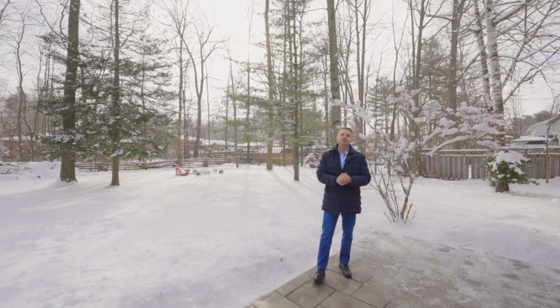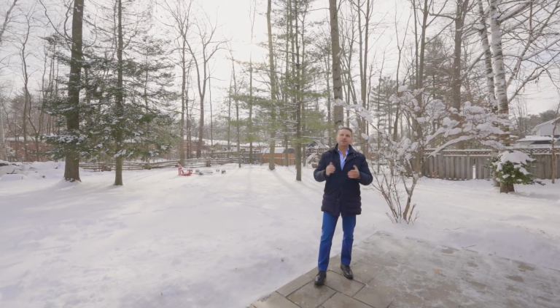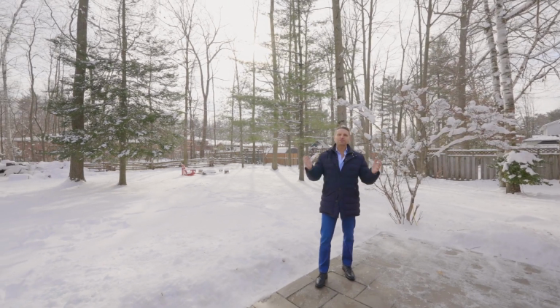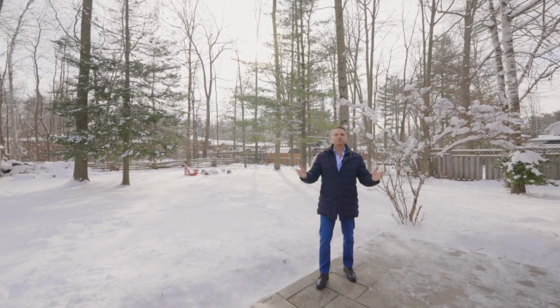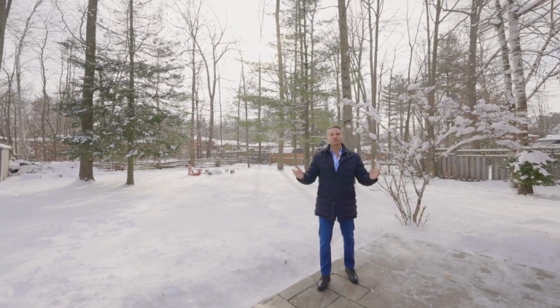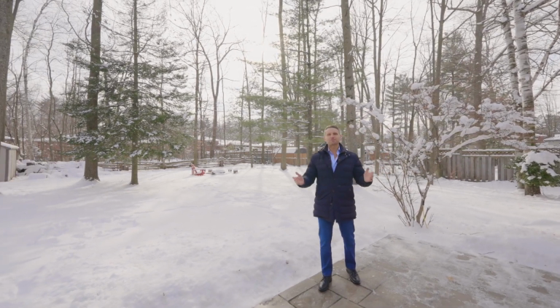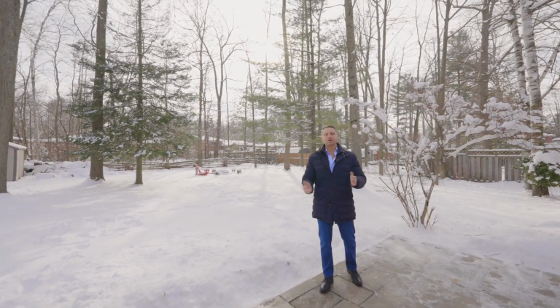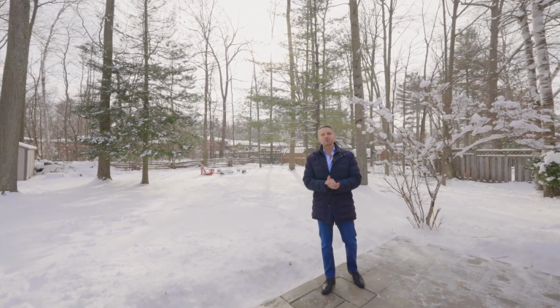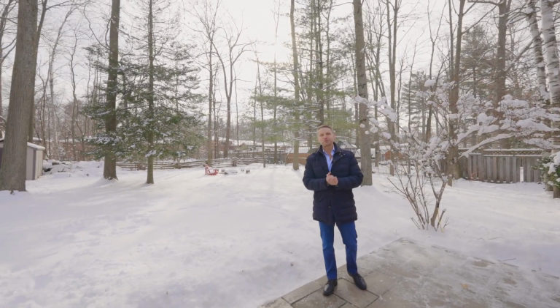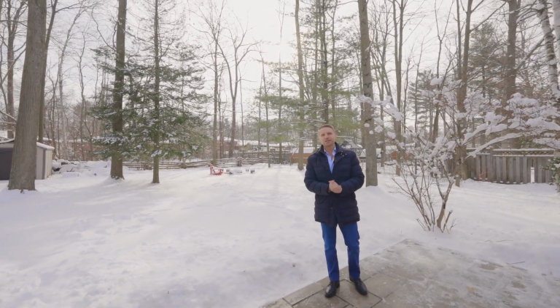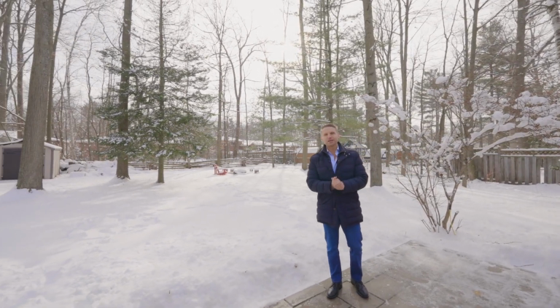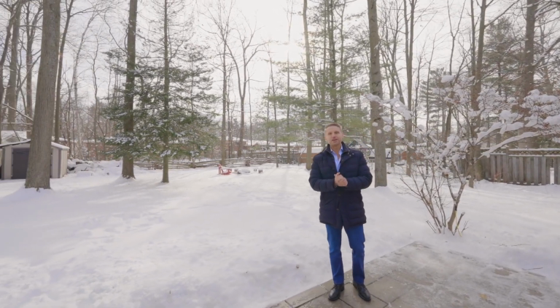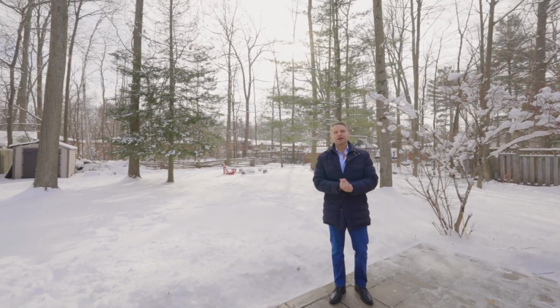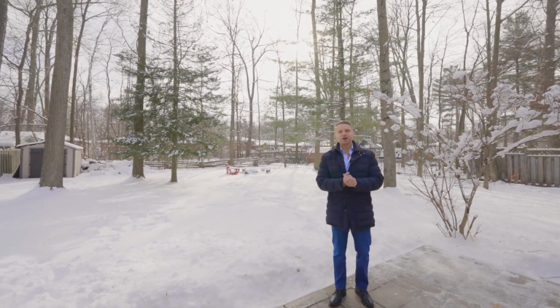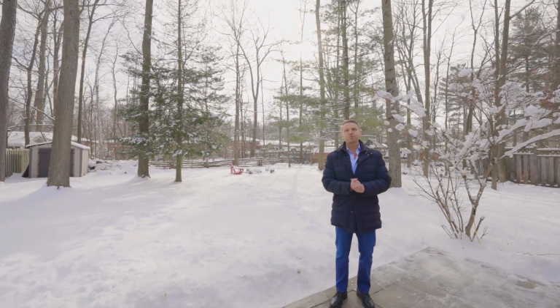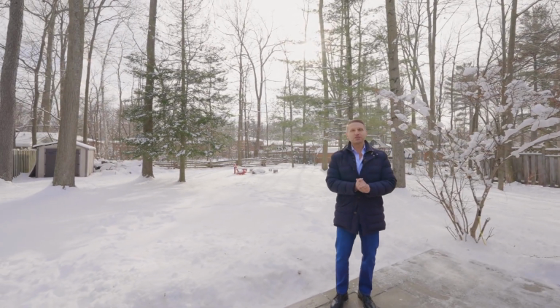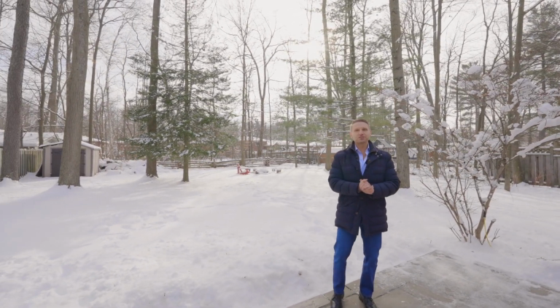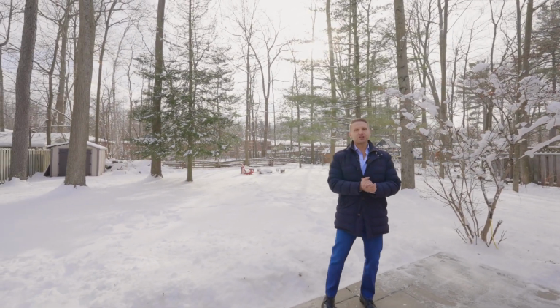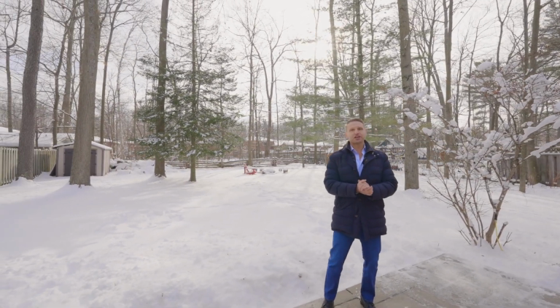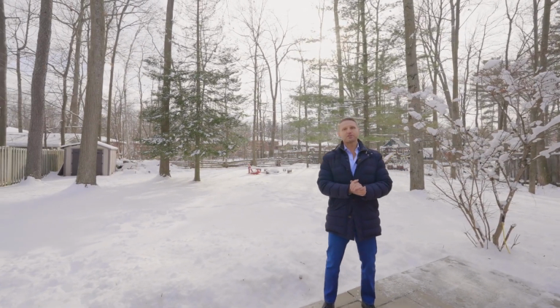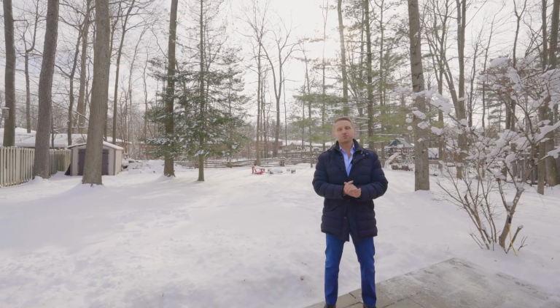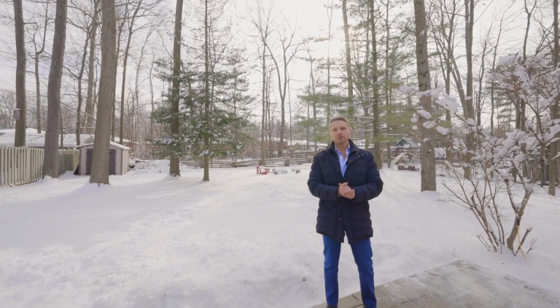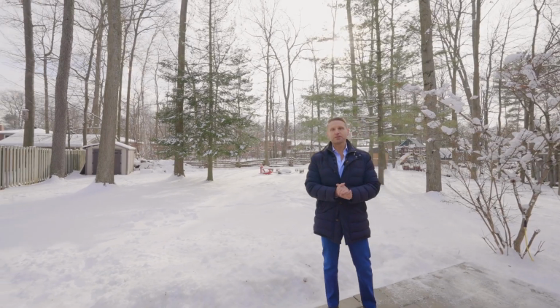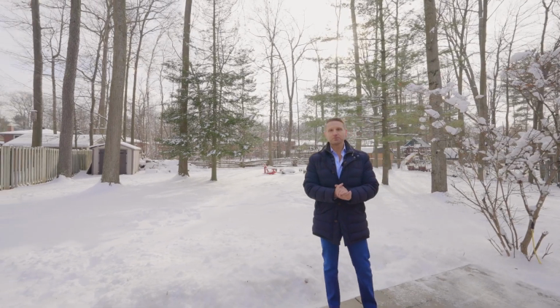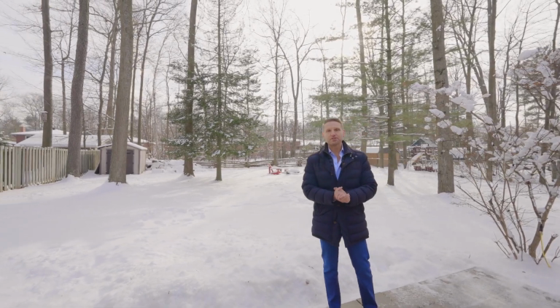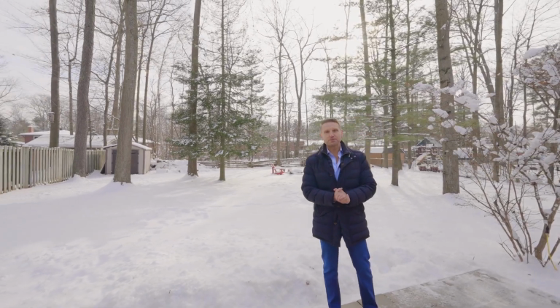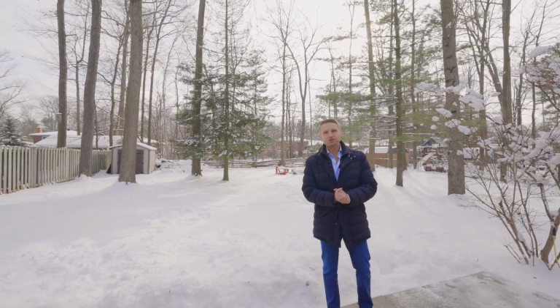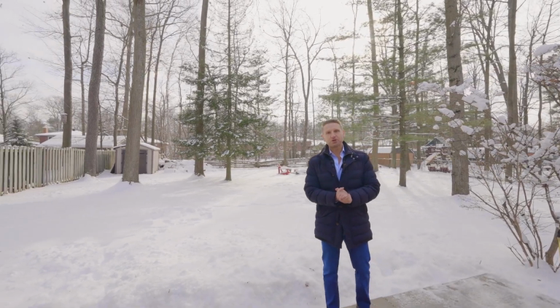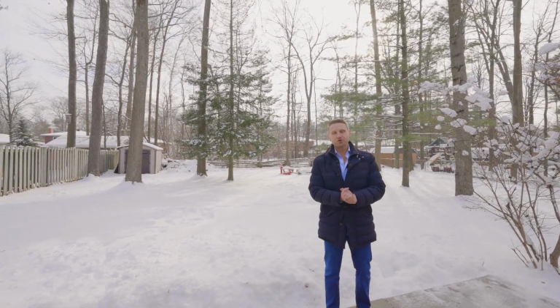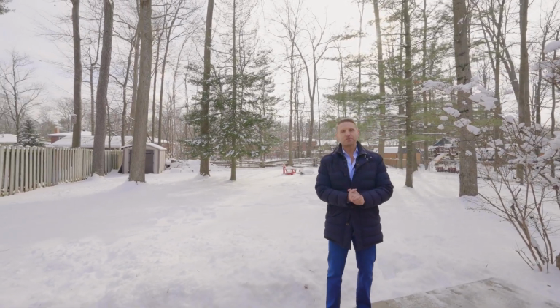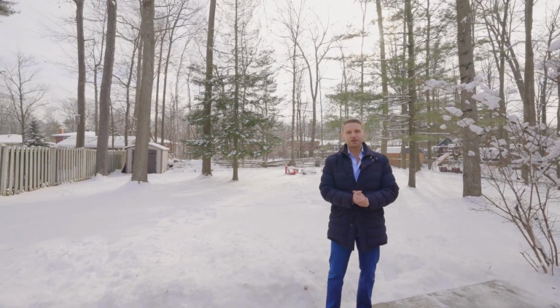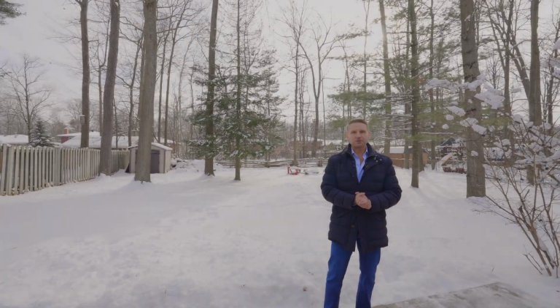Thanks for spending some time with me today. I hope you get to check out this really special home. Thank you.